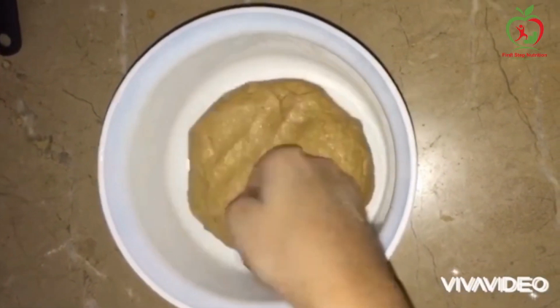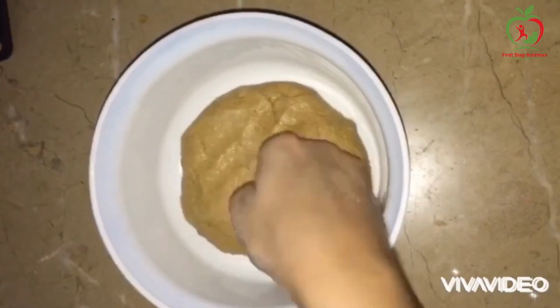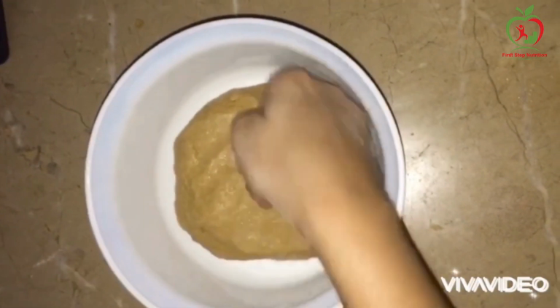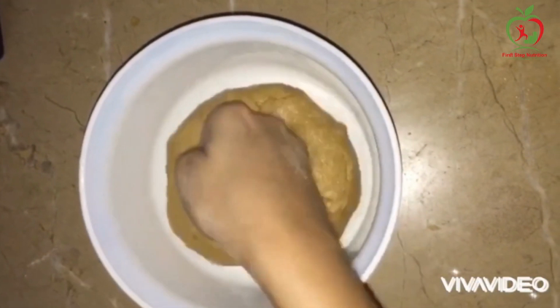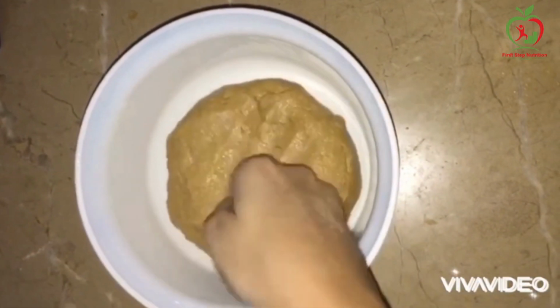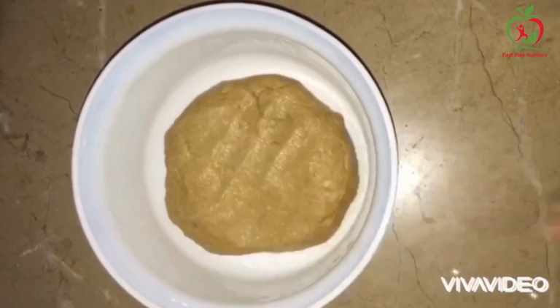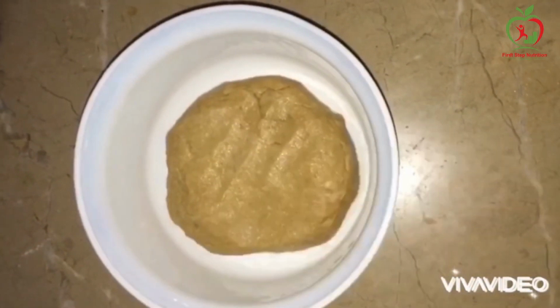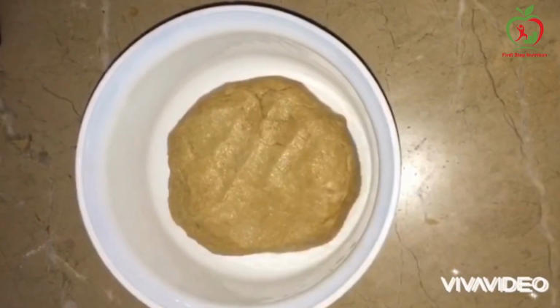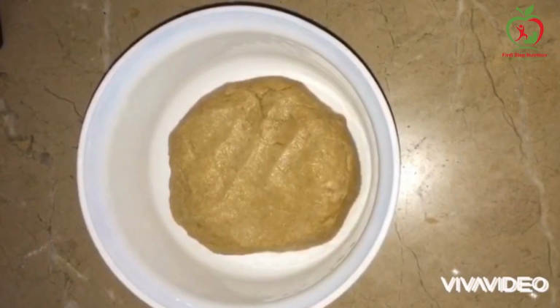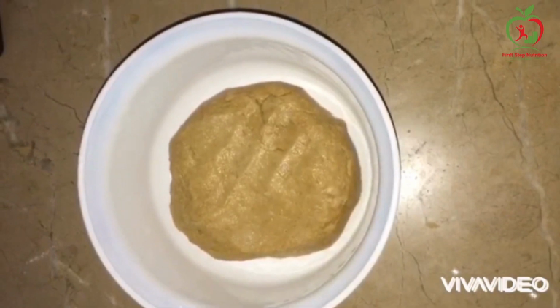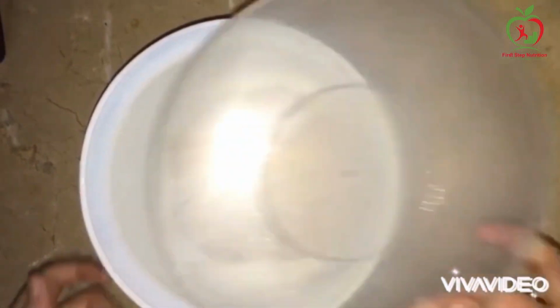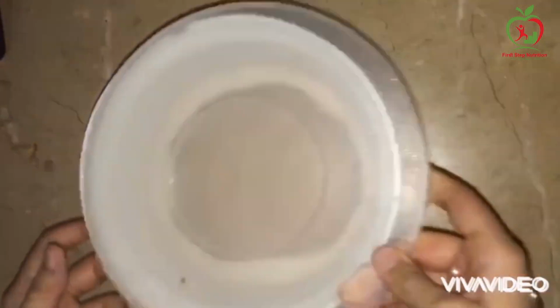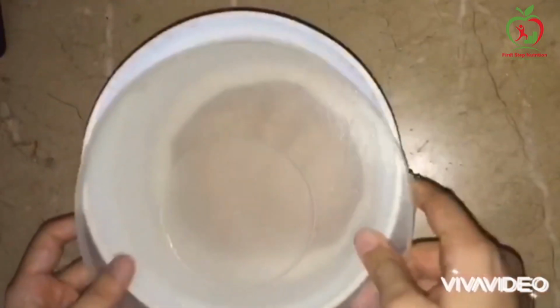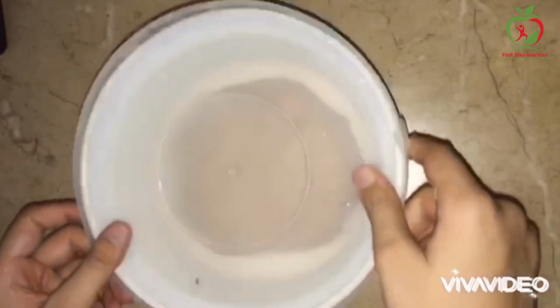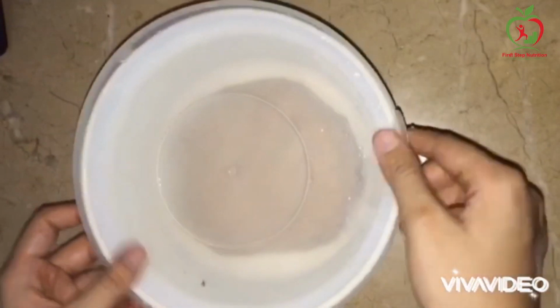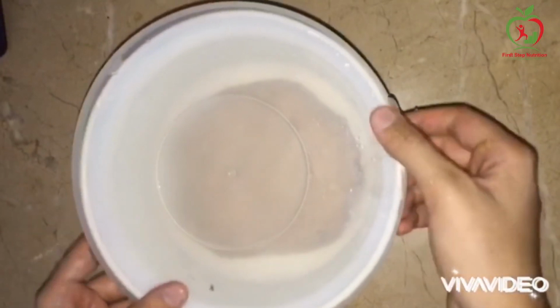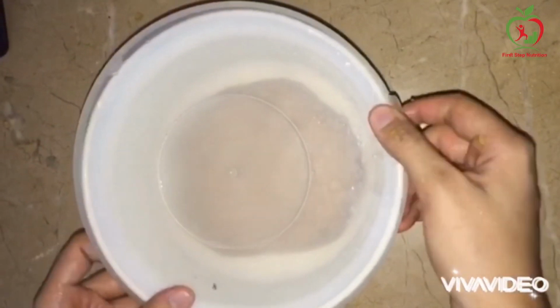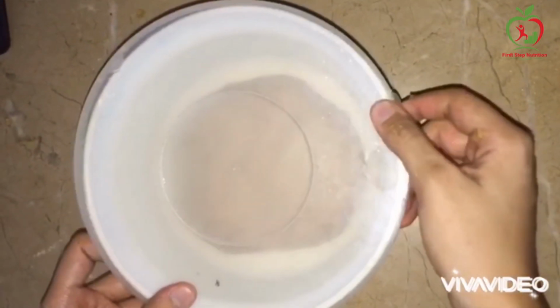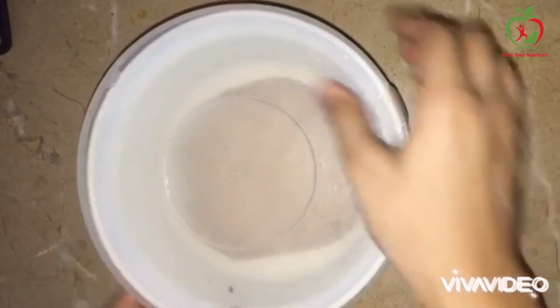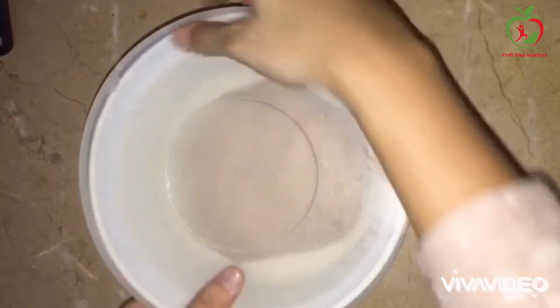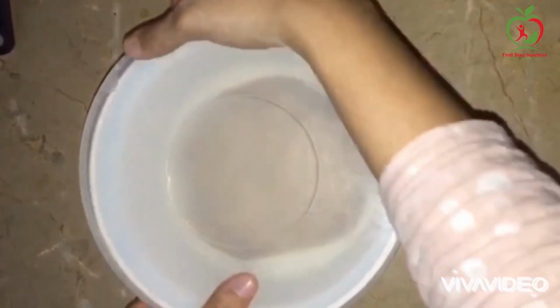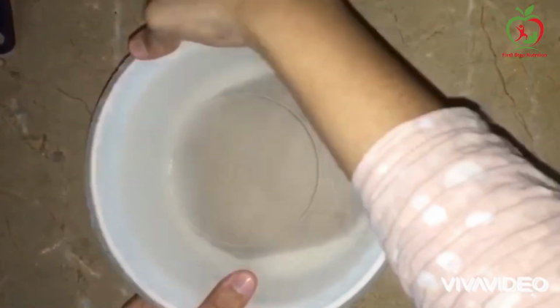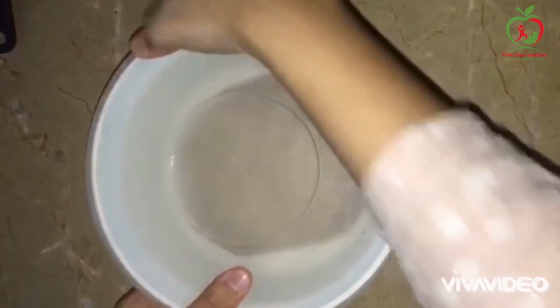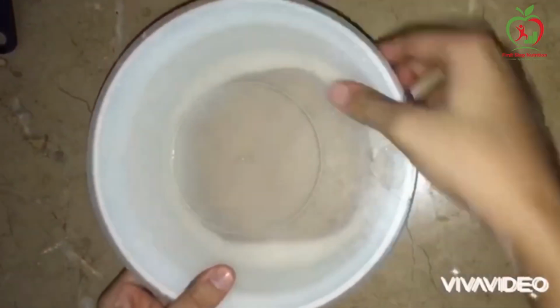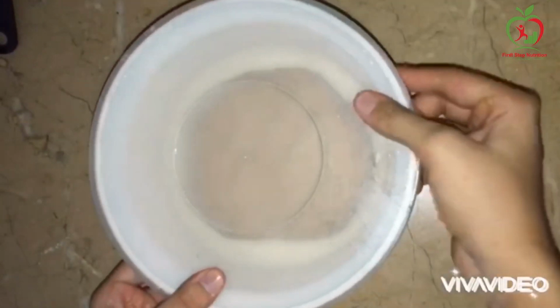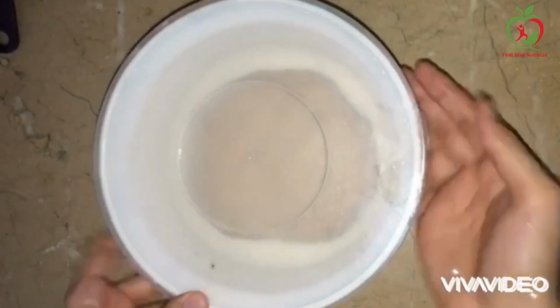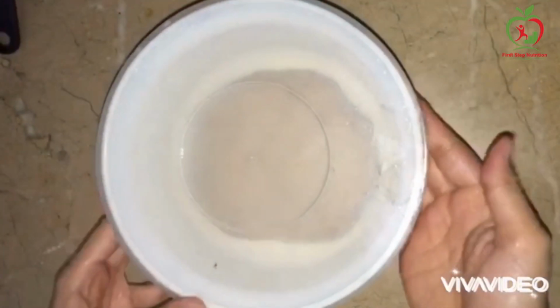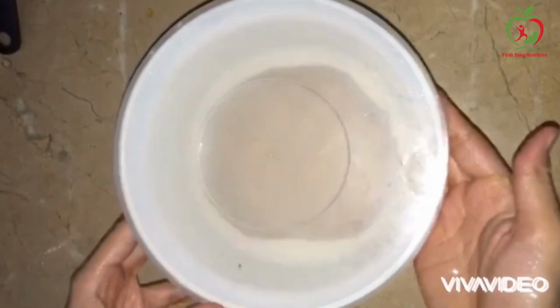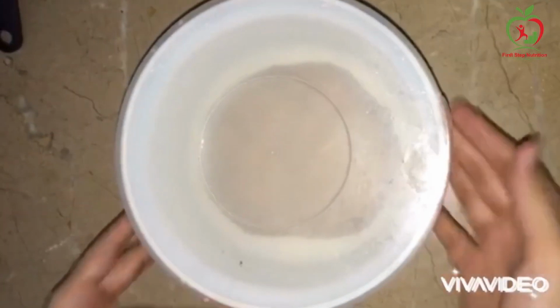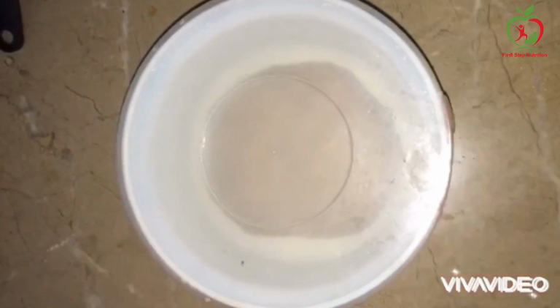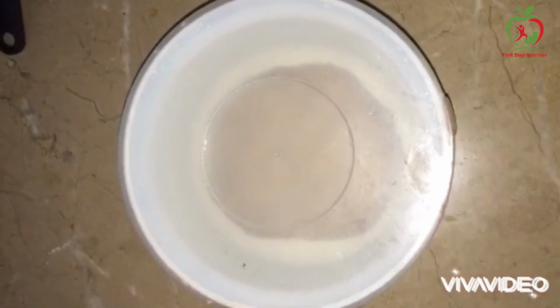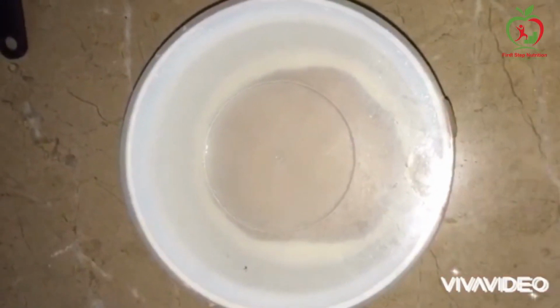This dough is ready. Let's put it in a warm place for 30 minutes to rest.